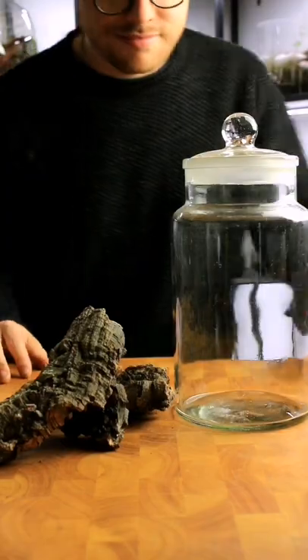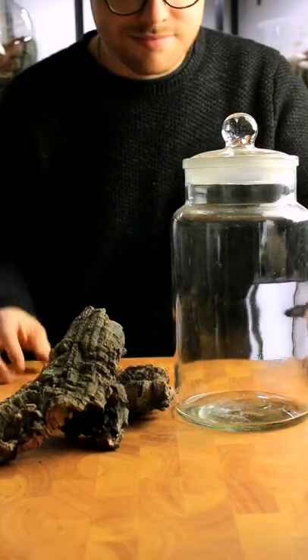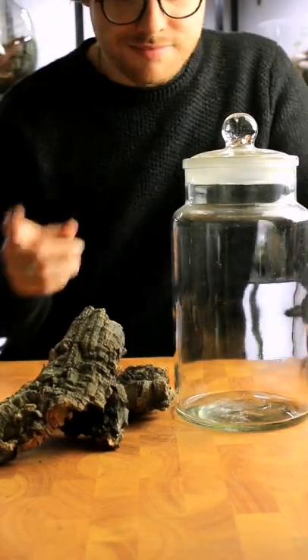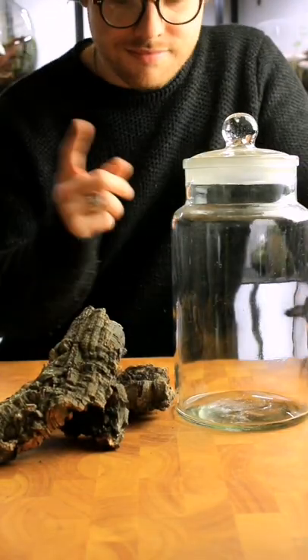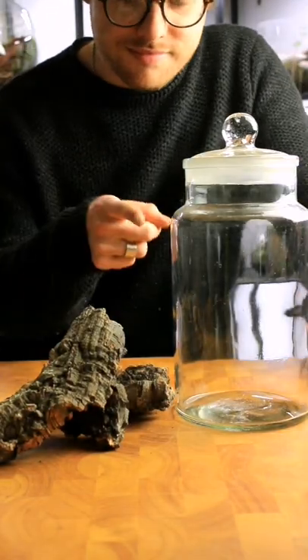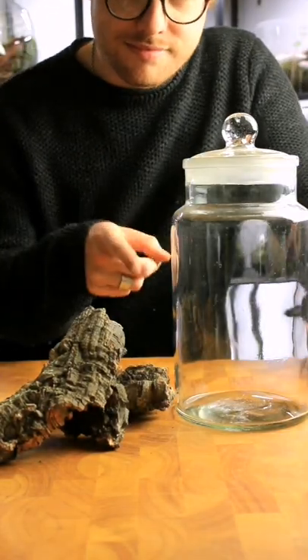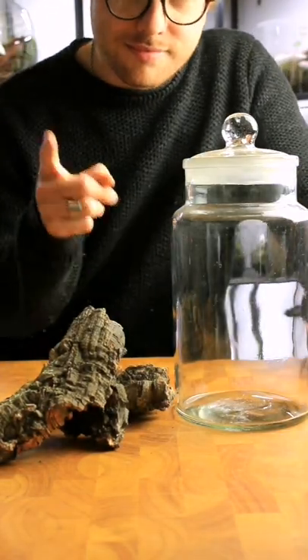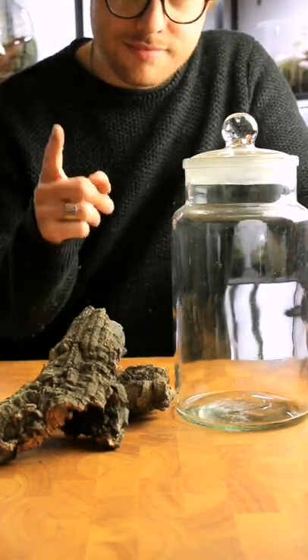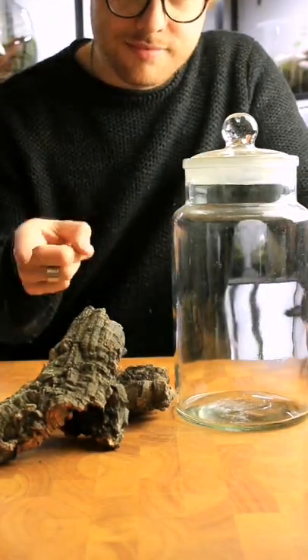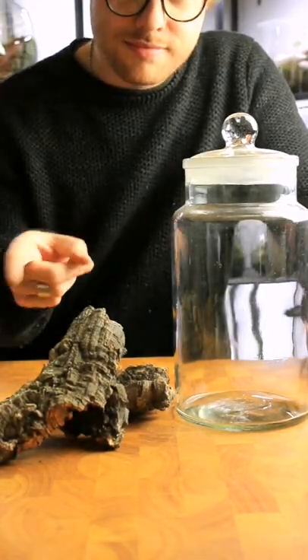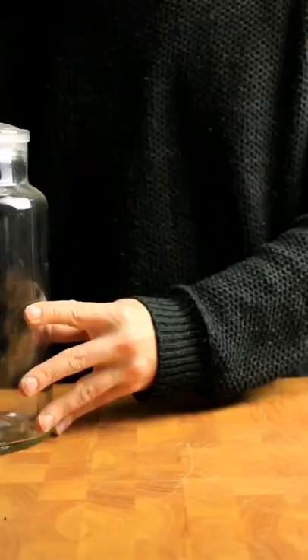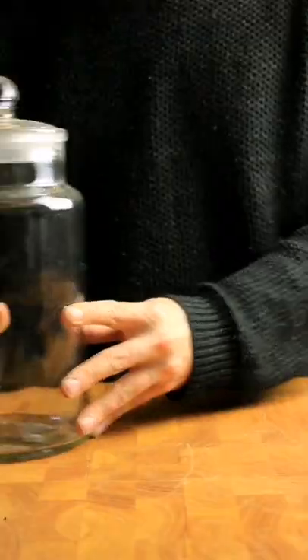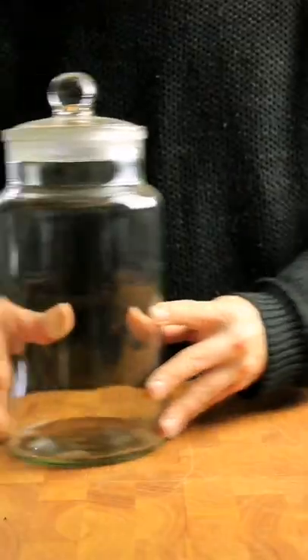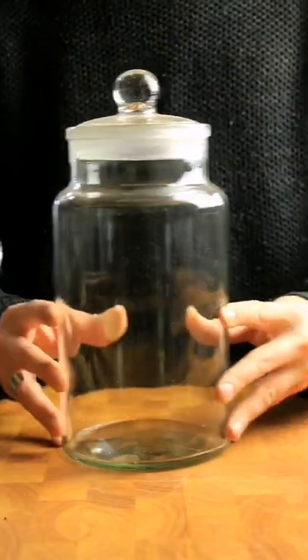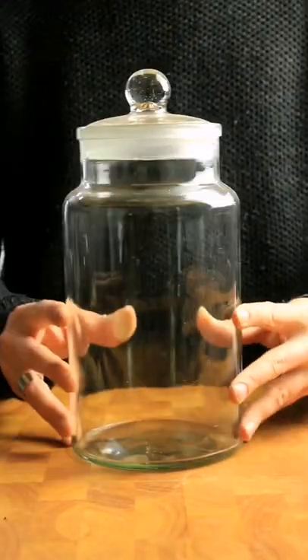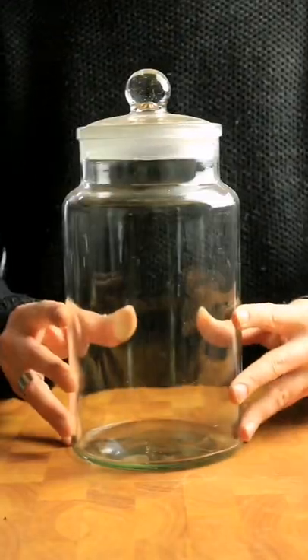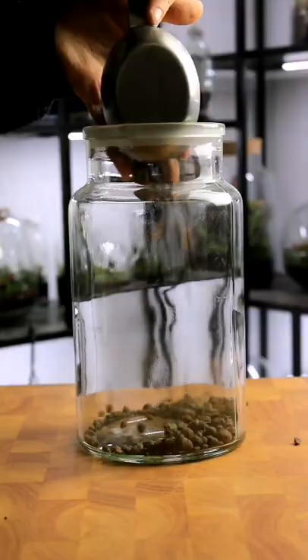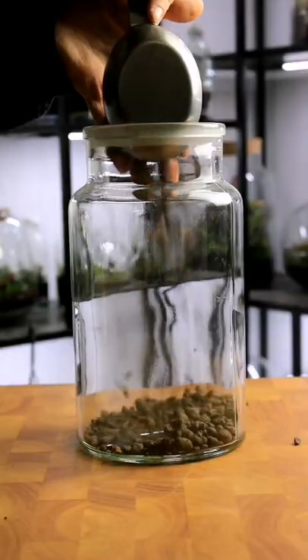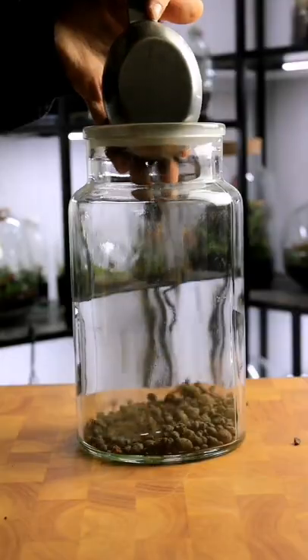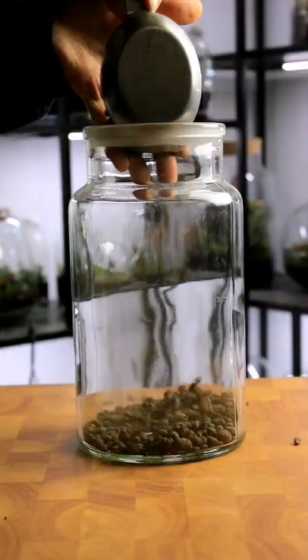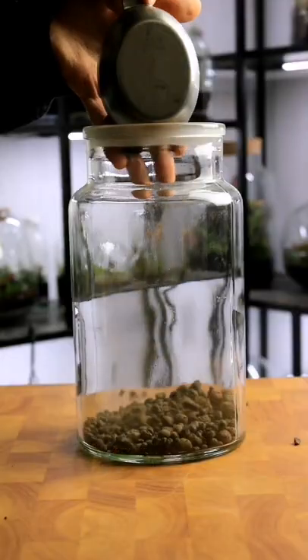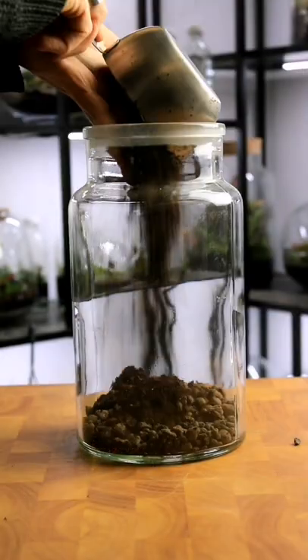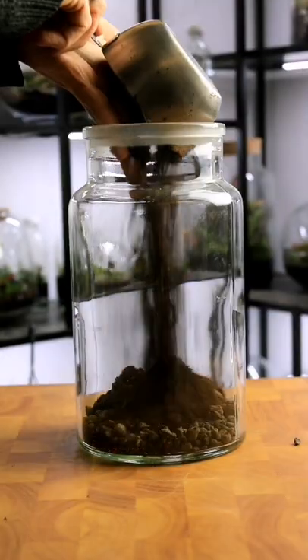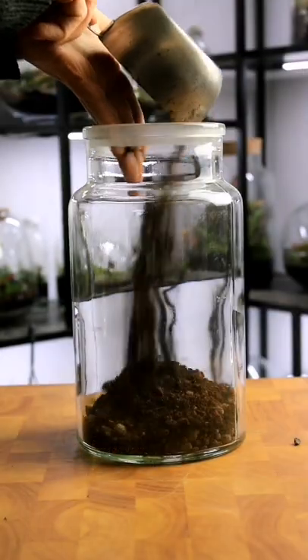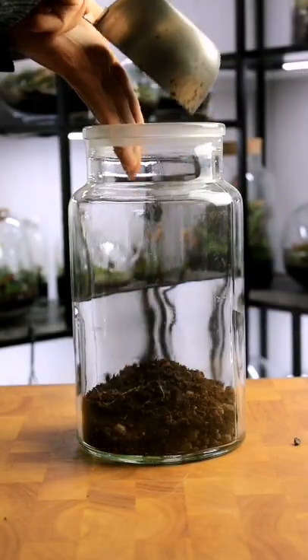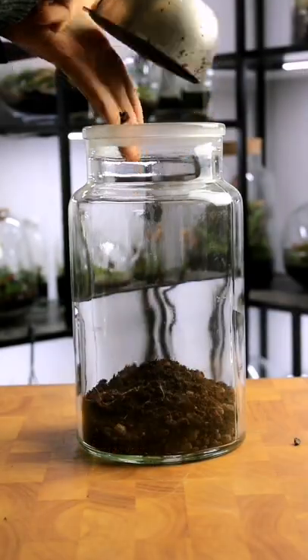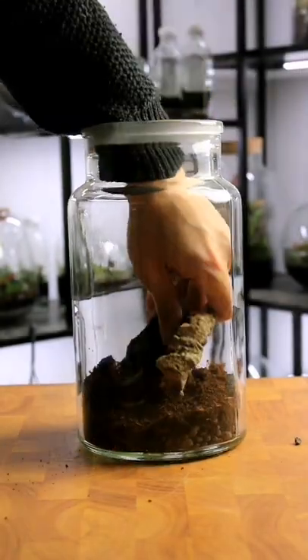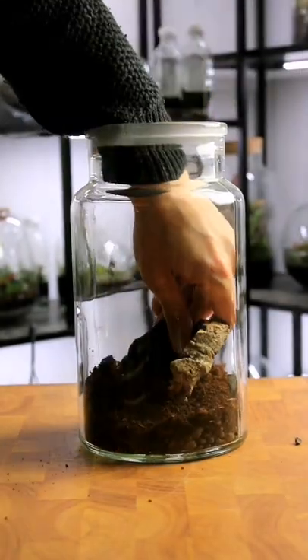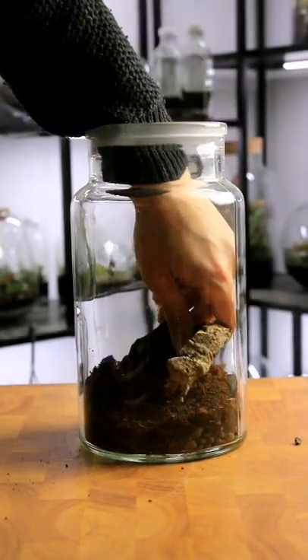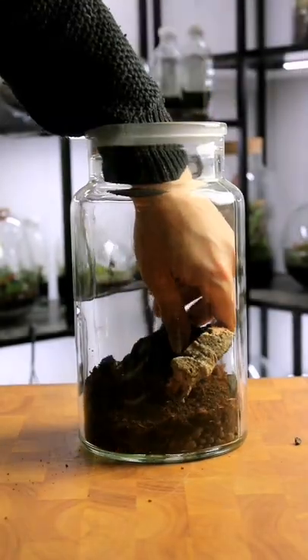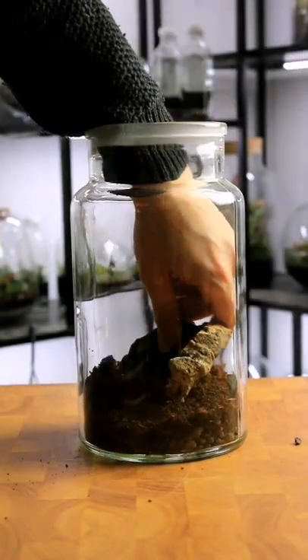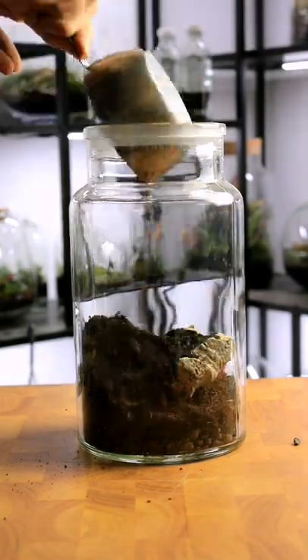I'll take this jar and this cork bark and turn it into something really cool. Stick around till the end because I've got a surprise for you.